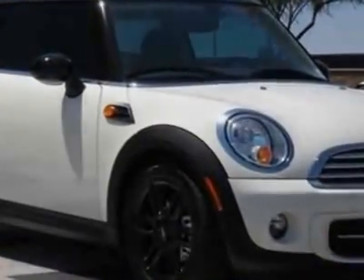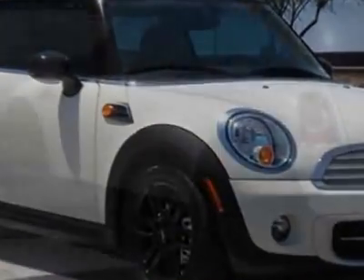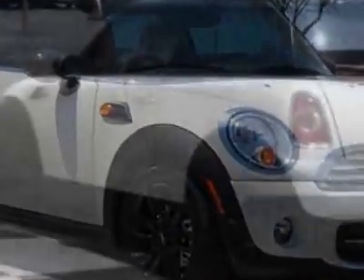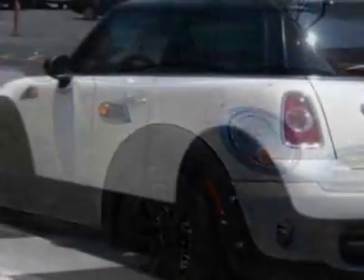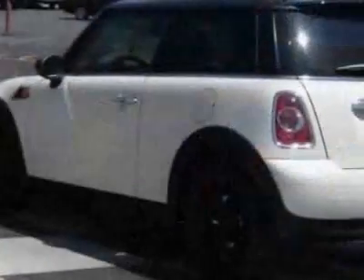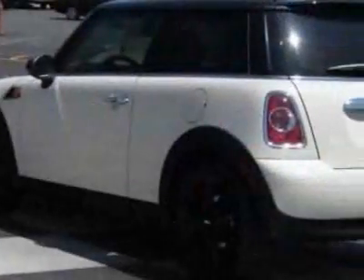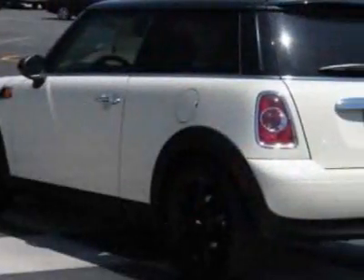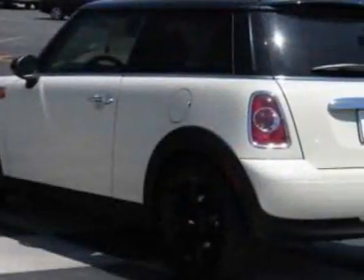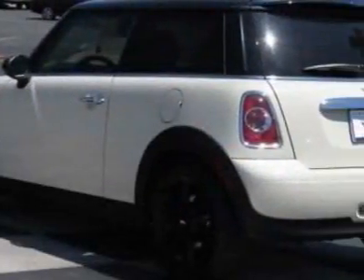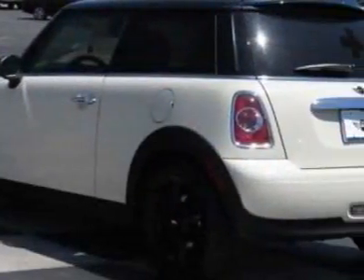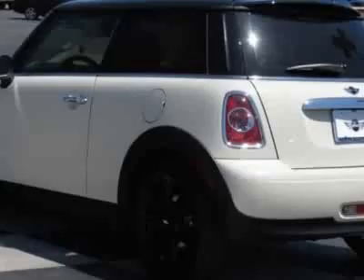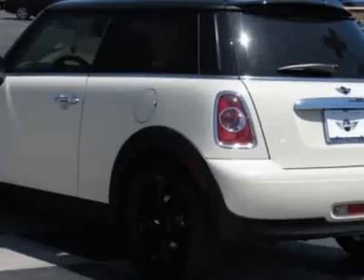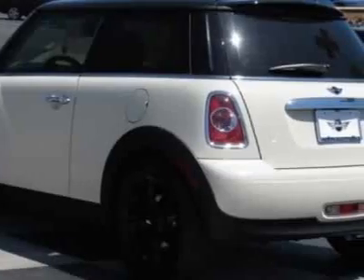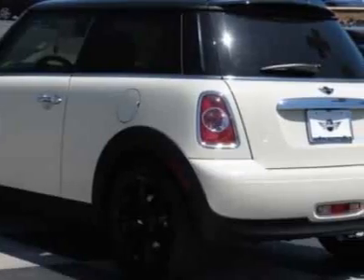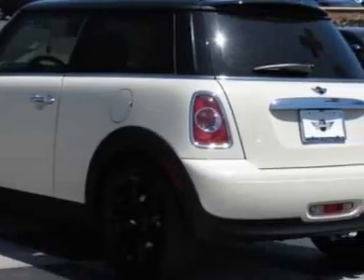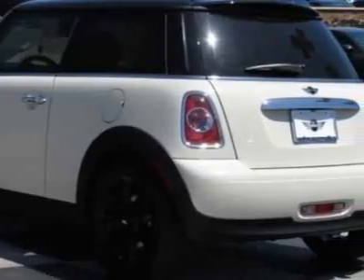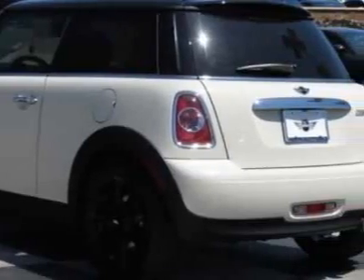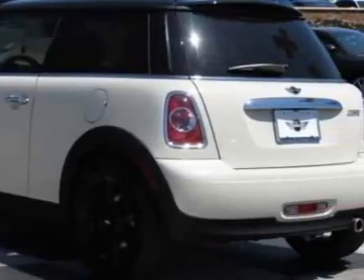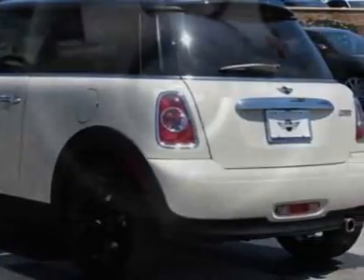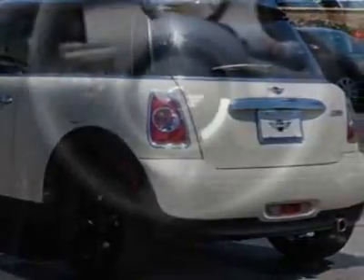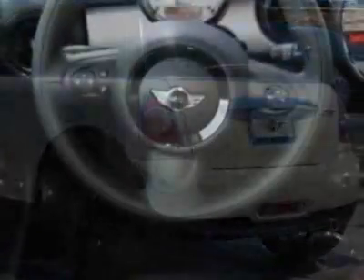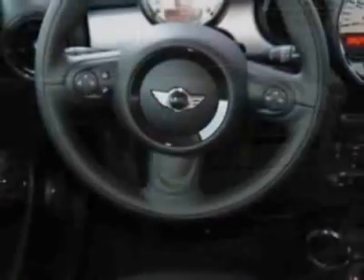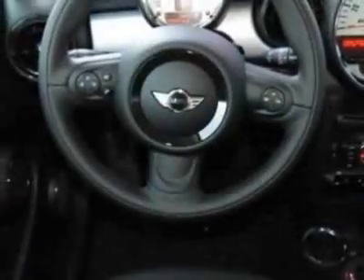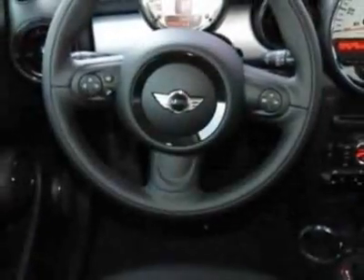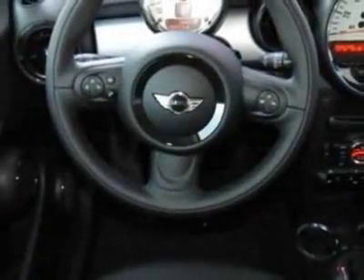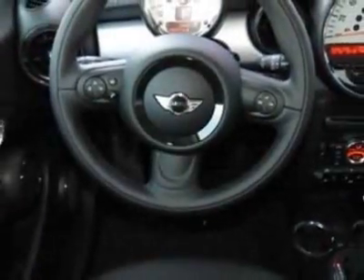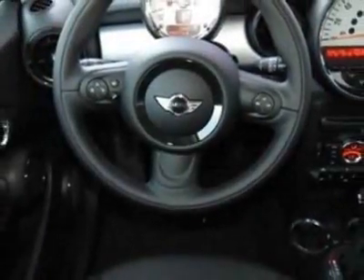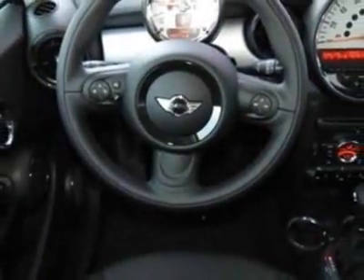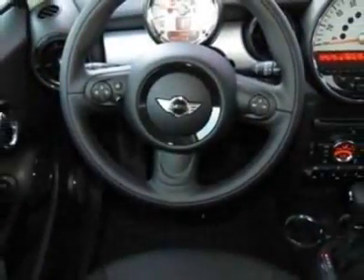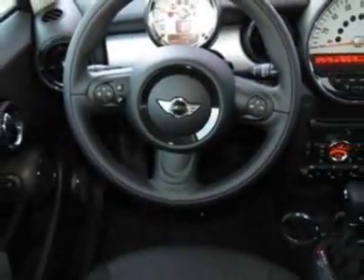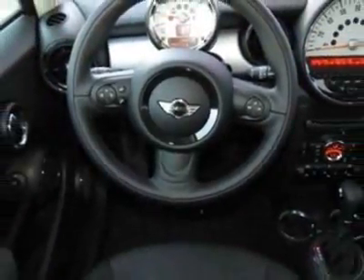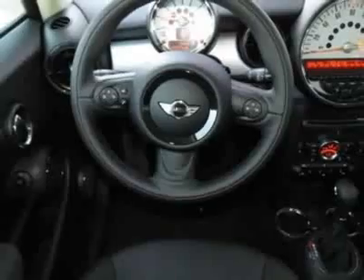Additional options also include Bluetooth mobile phone and USB iPod adapter, Pepper White, Carbon Black, leatherette seat trim, and the premium package.